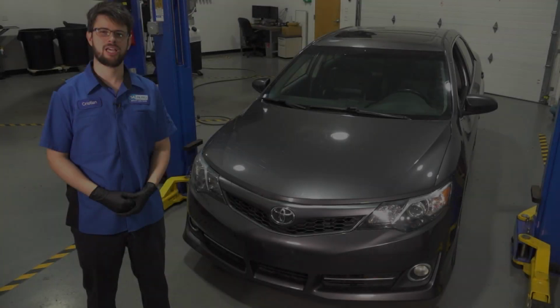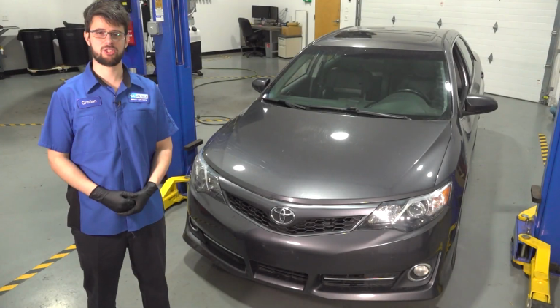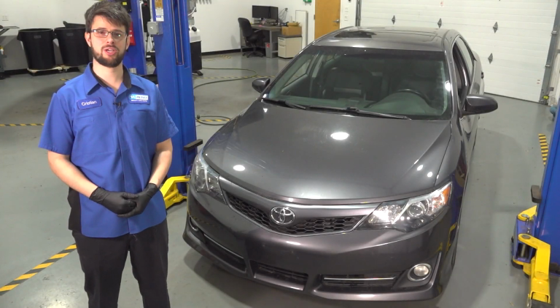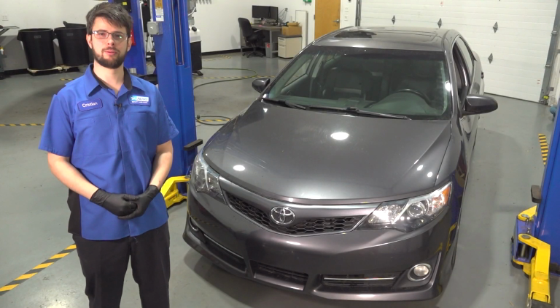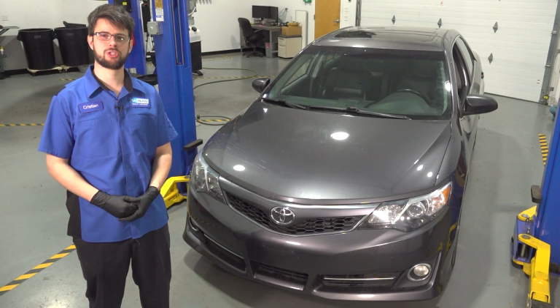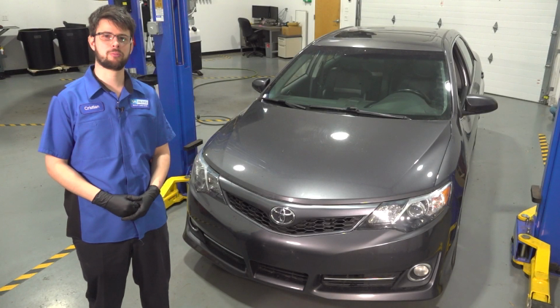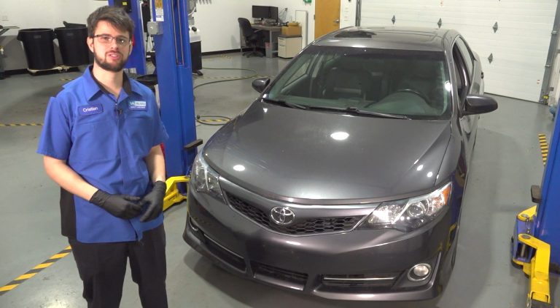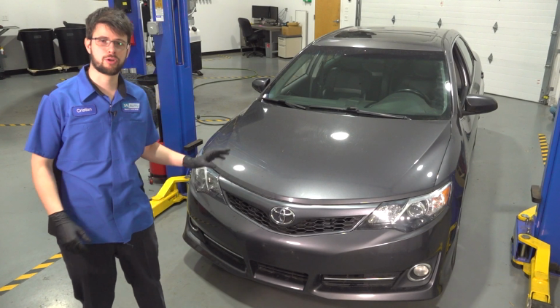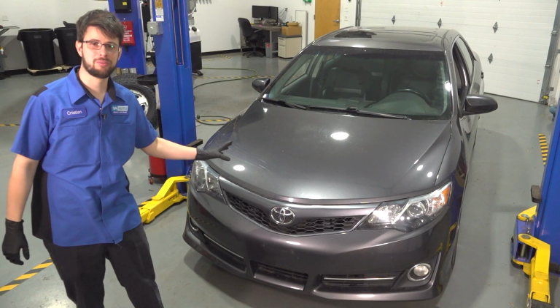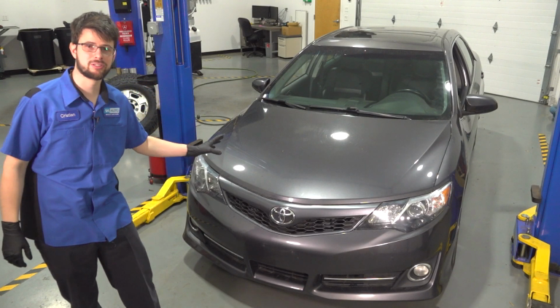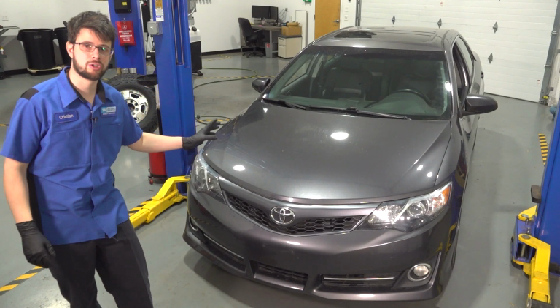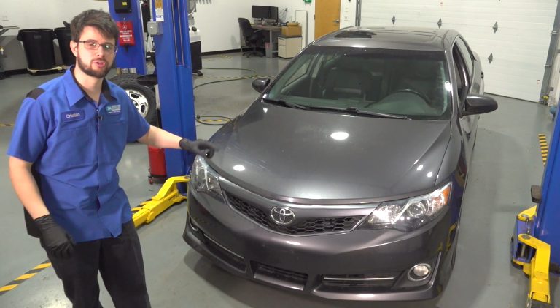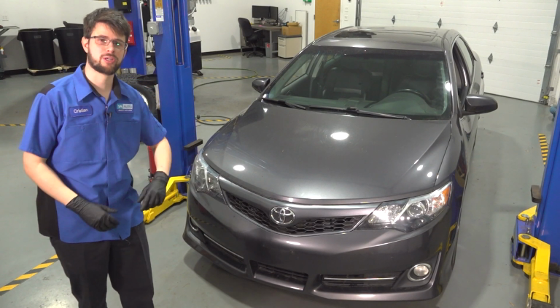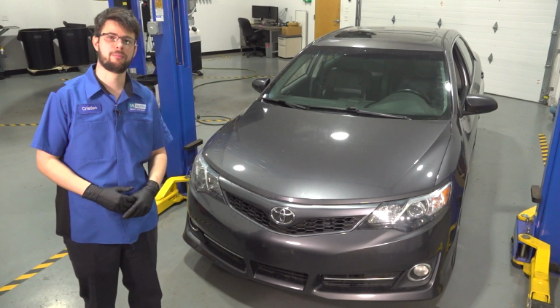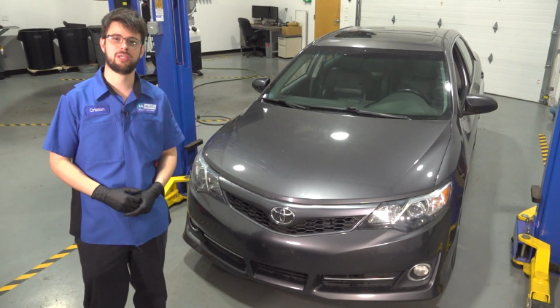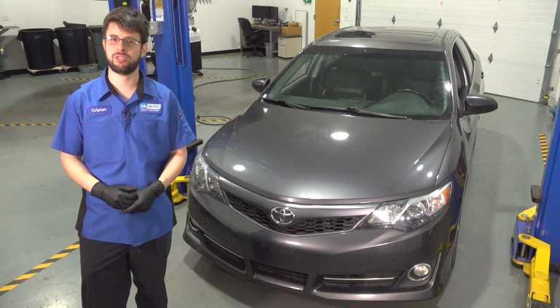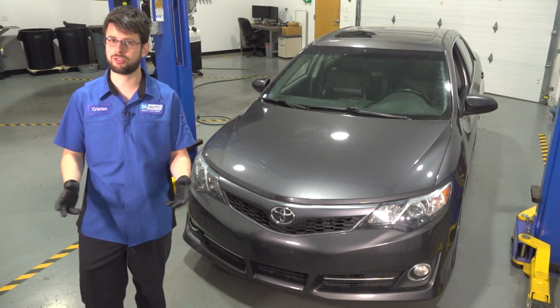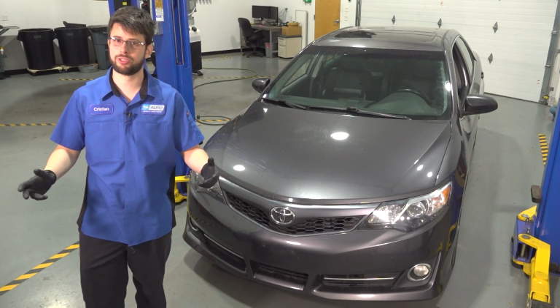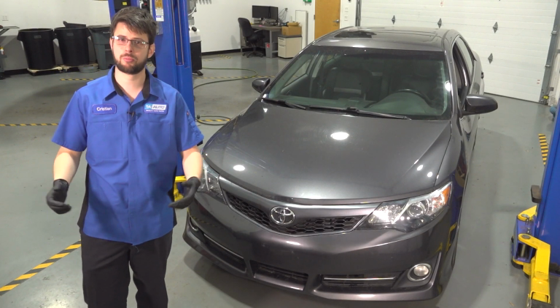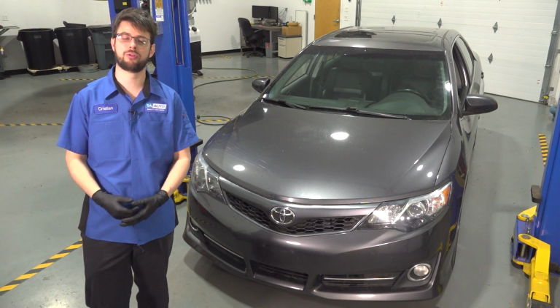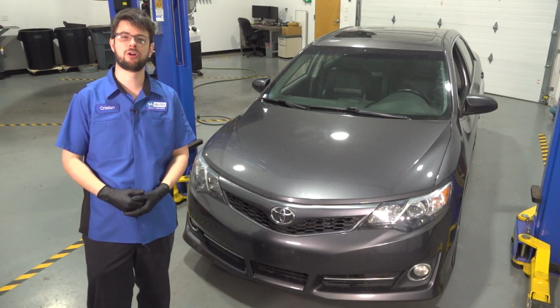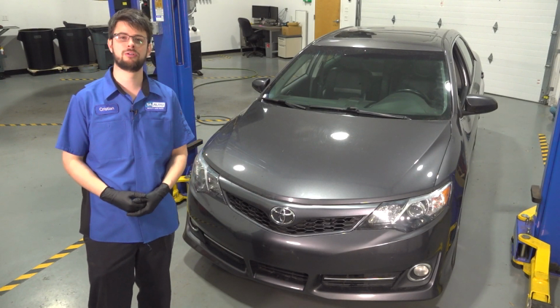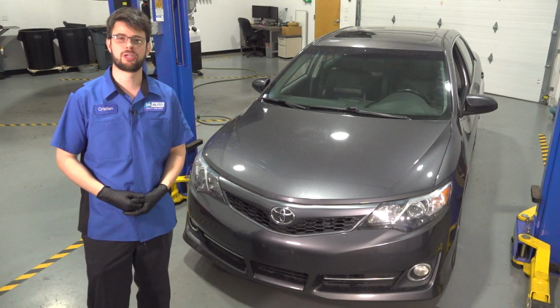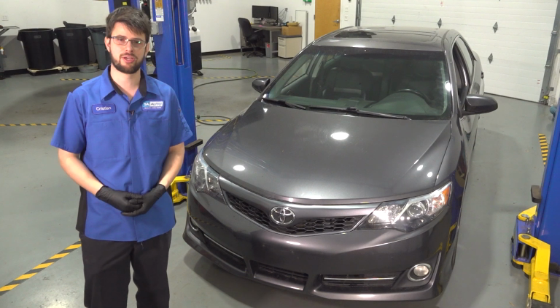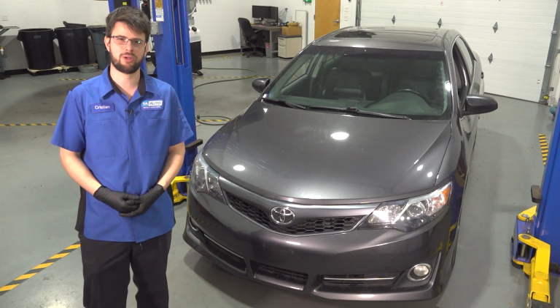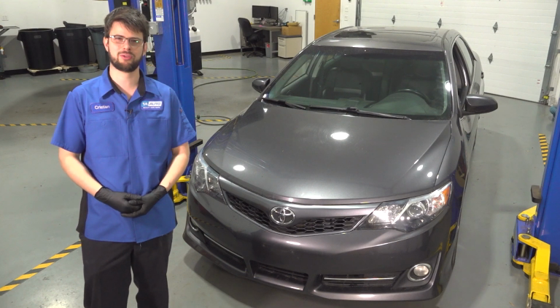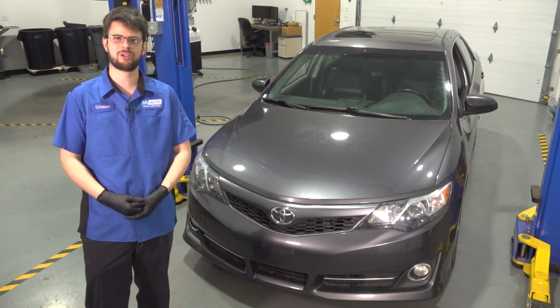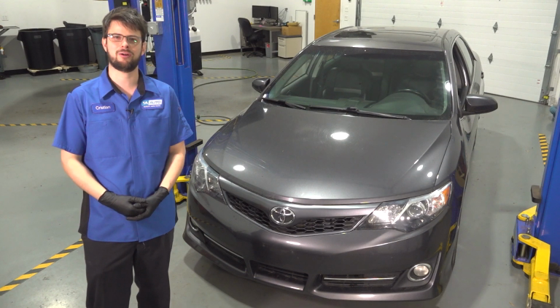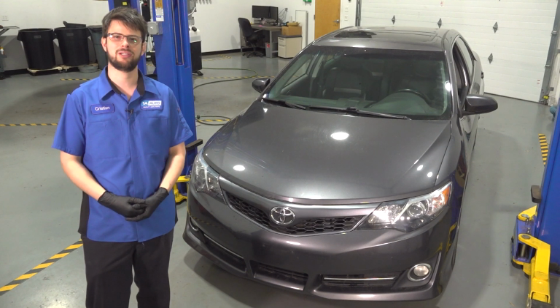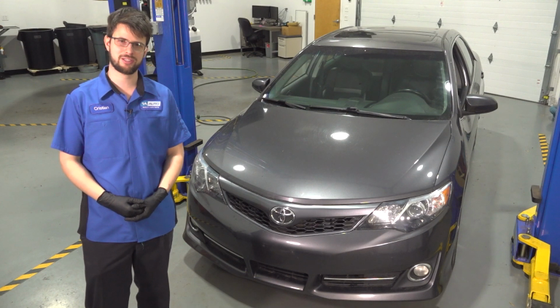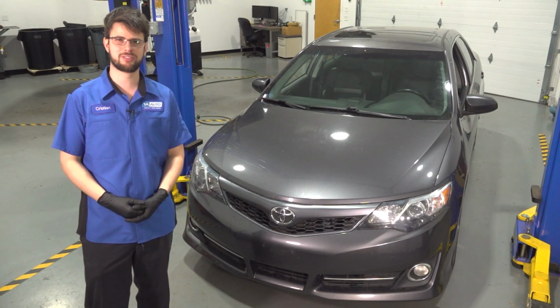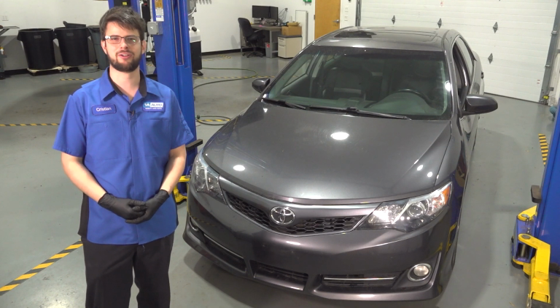In this video, I'm gonna show you how to replace the front ABS sensor on this Toyota Camry. If you need this or any other part for your car, check us out at oneauto.com. Let's get started.